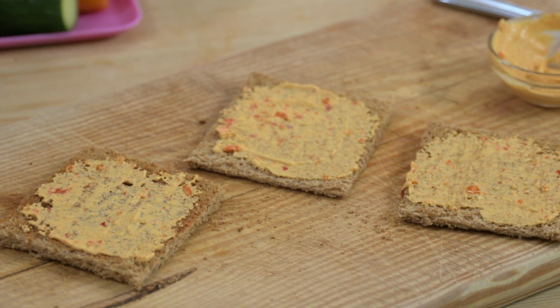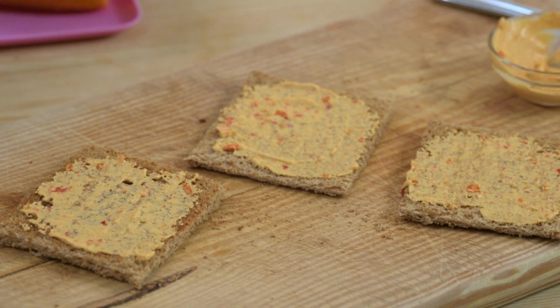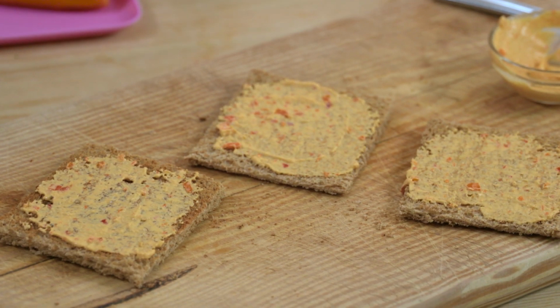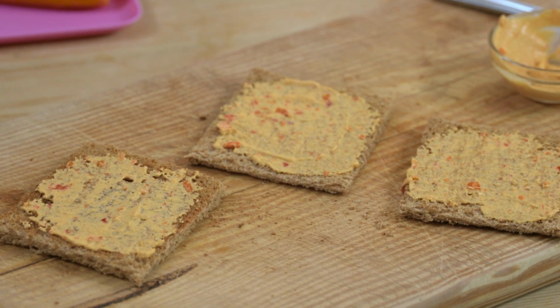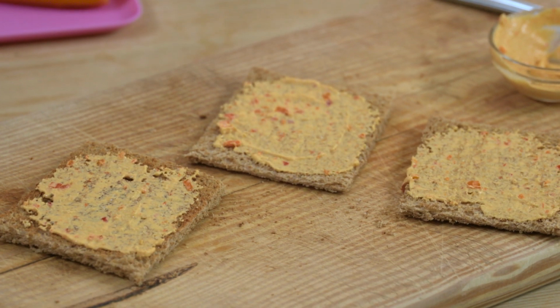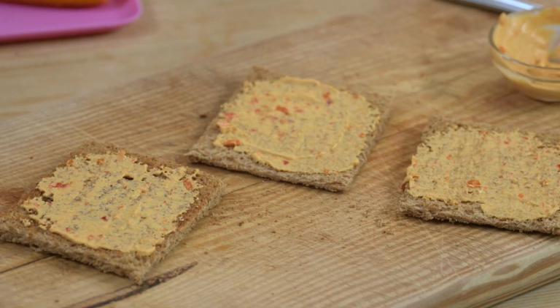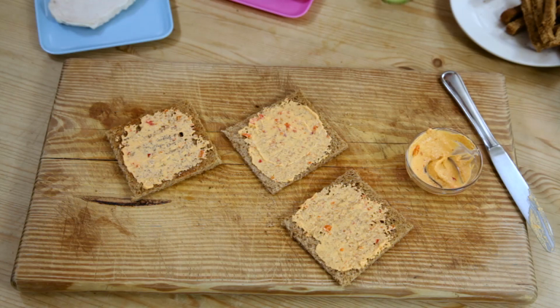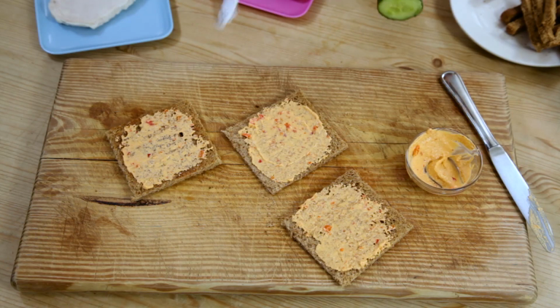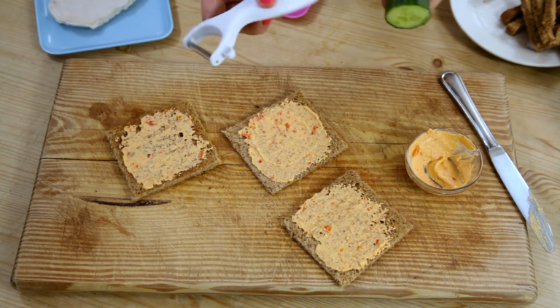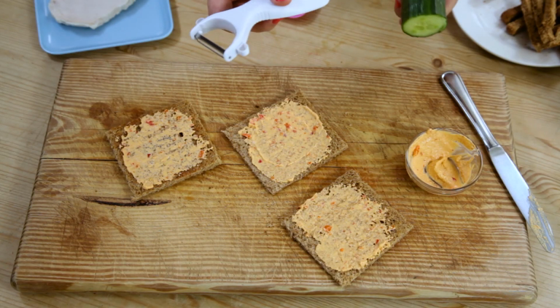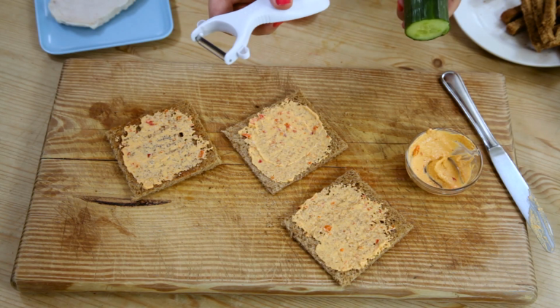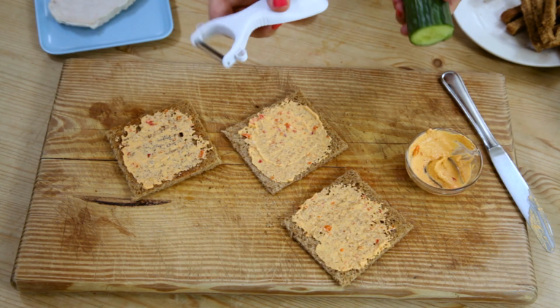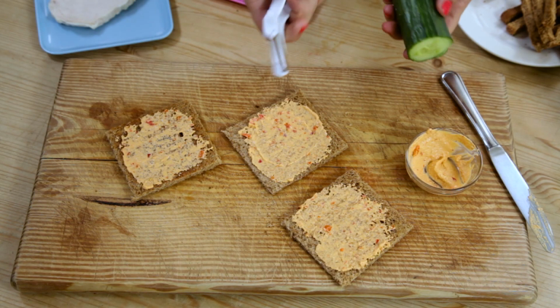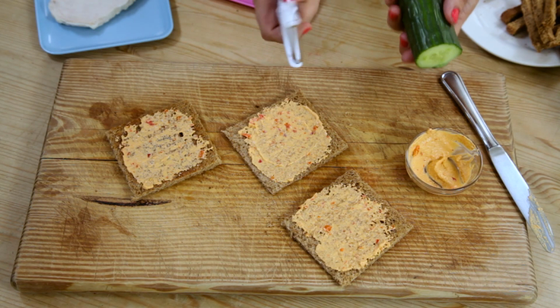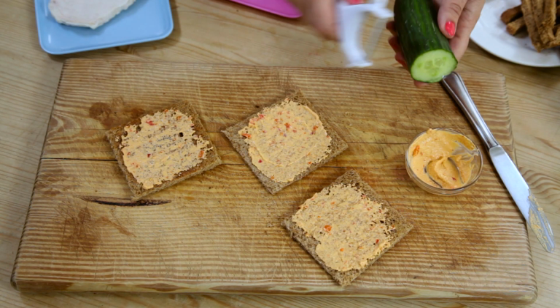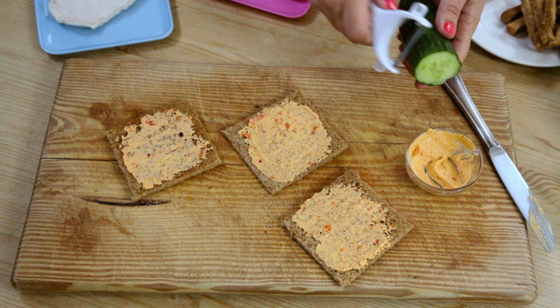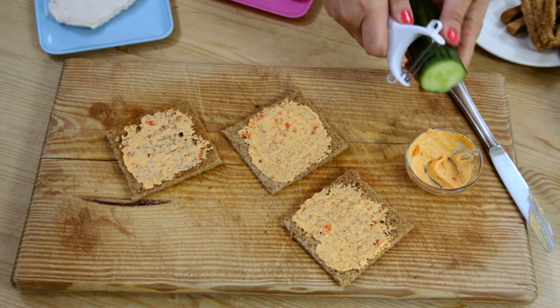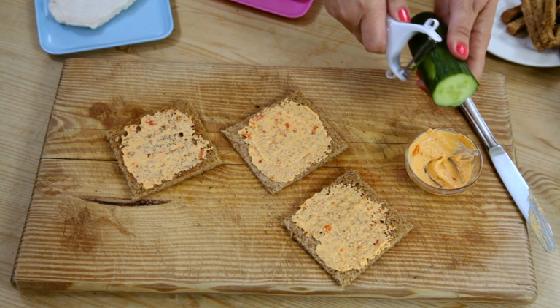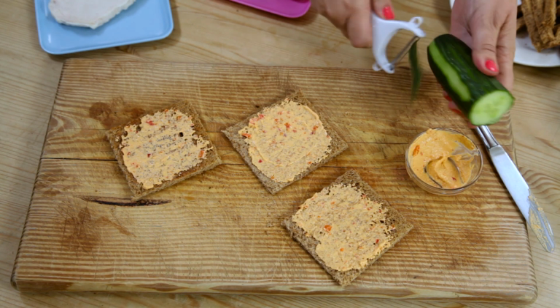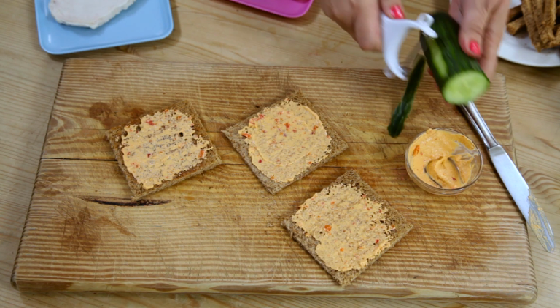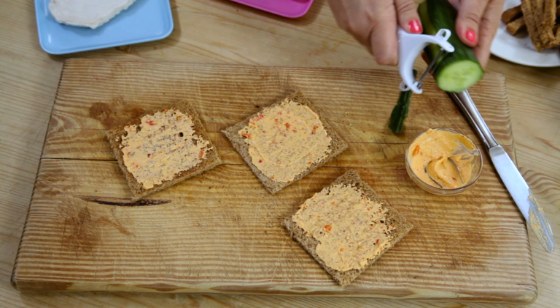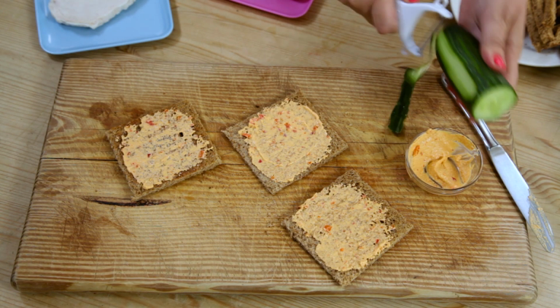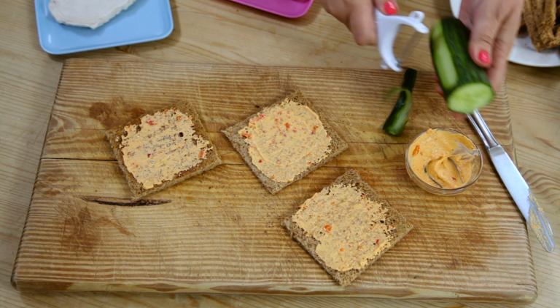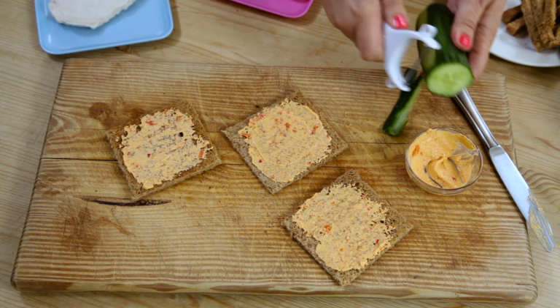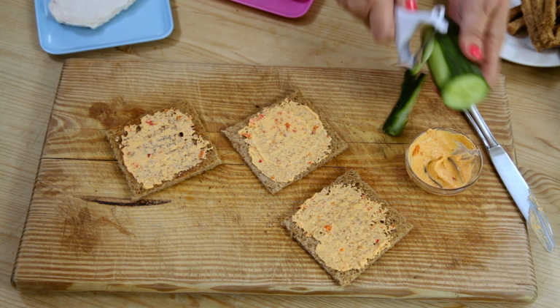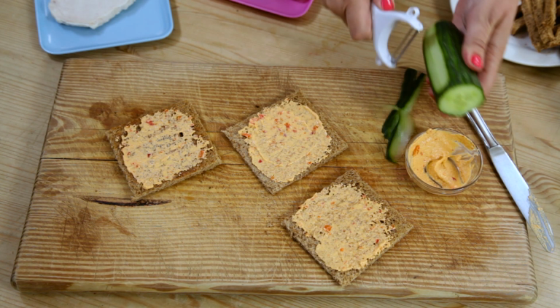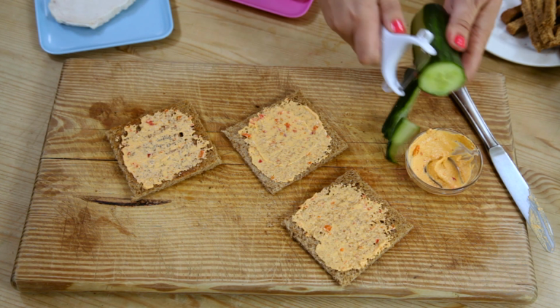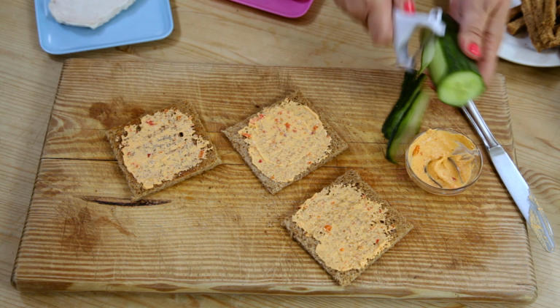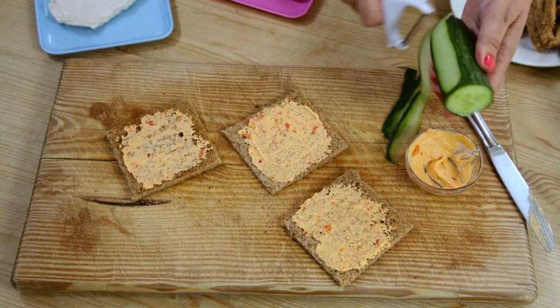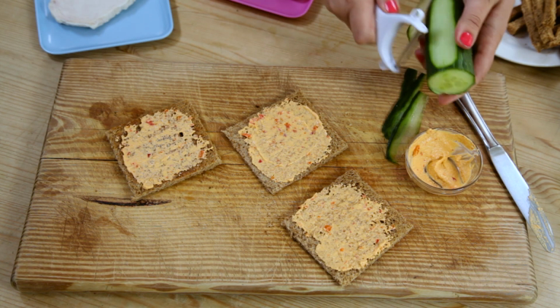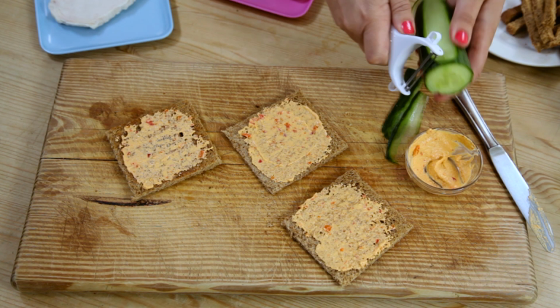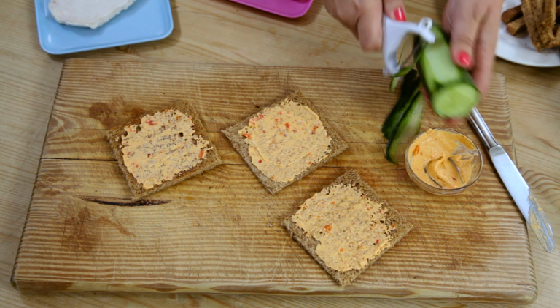Next we're going to prepare the vegetables. We're just going to use a vegetable peeler to shred the cucumber and also the carrot.